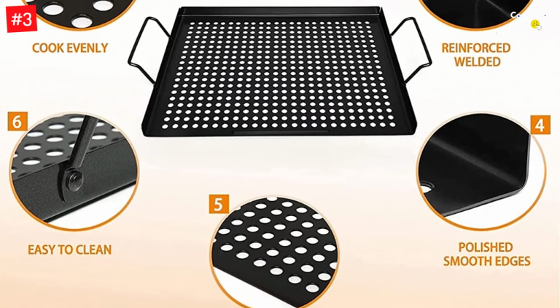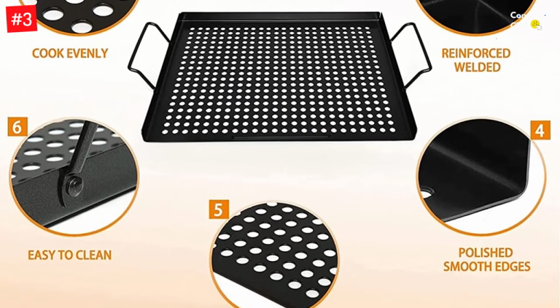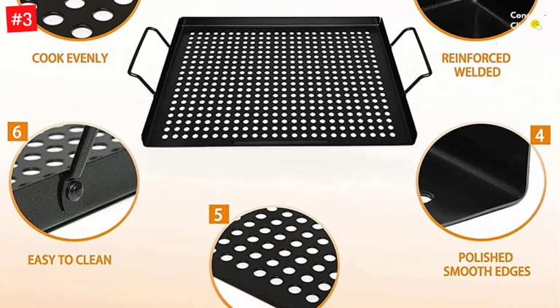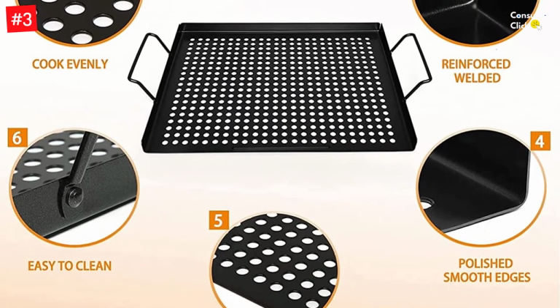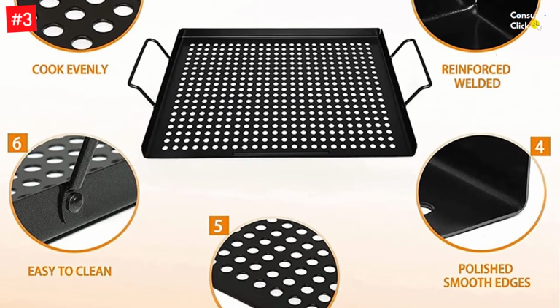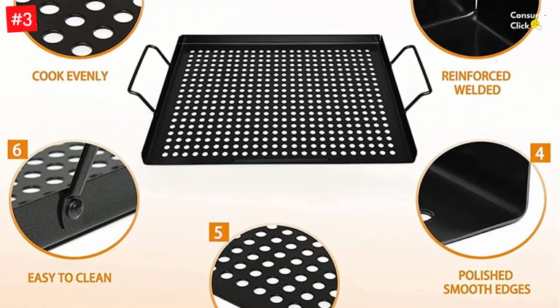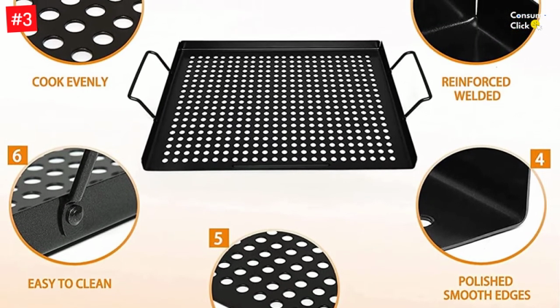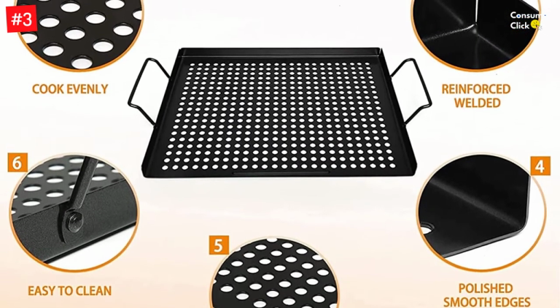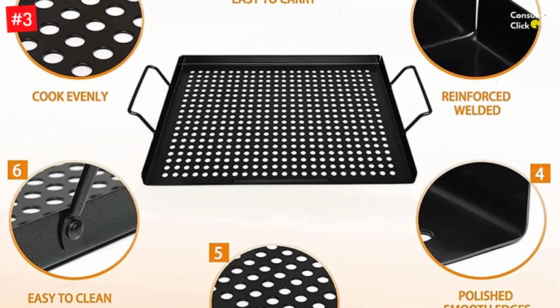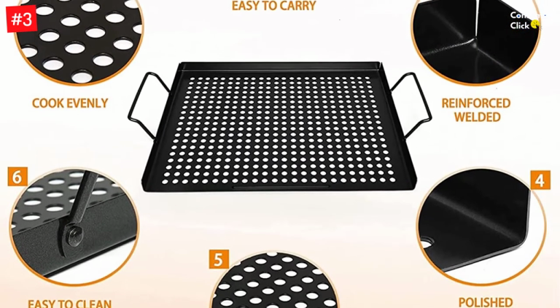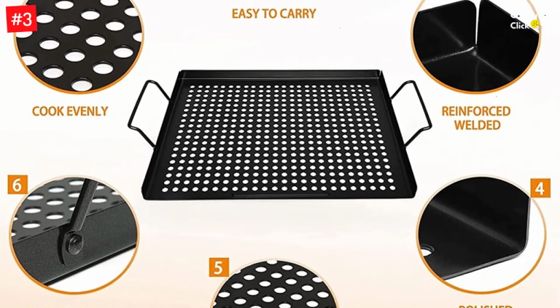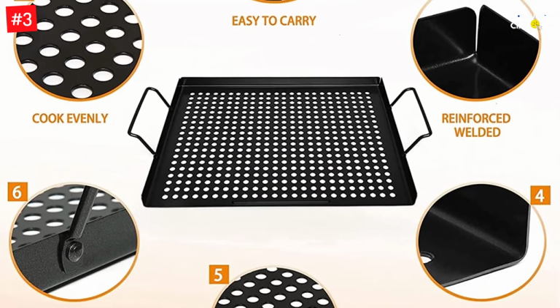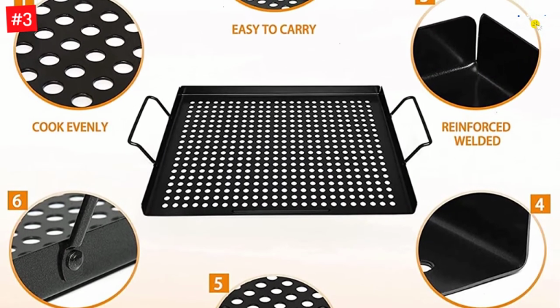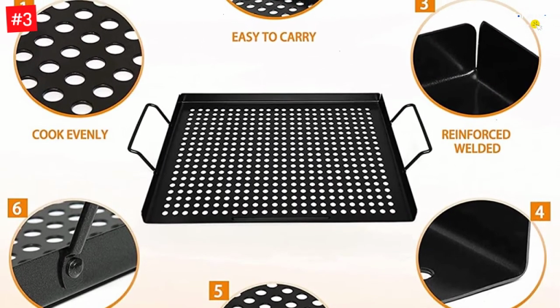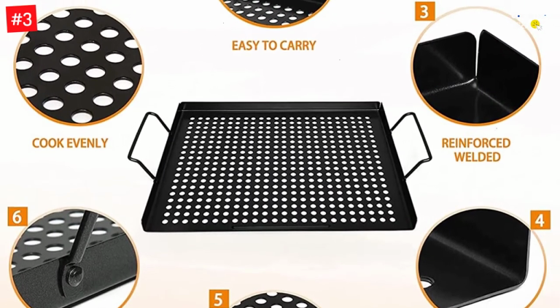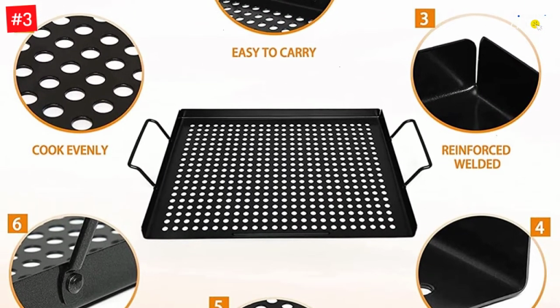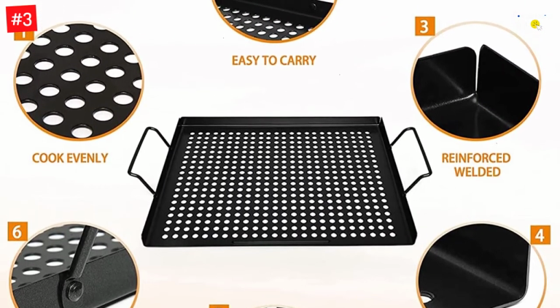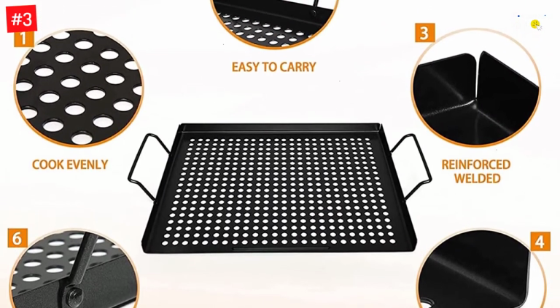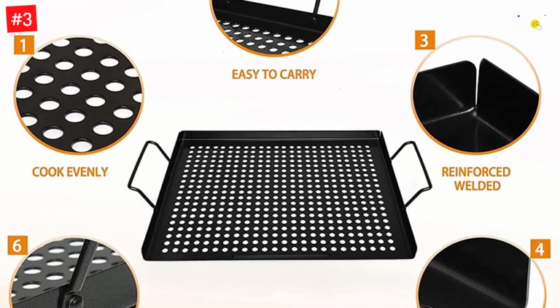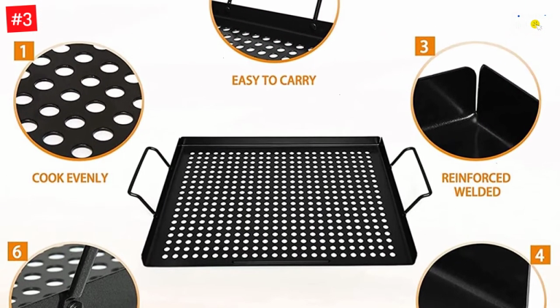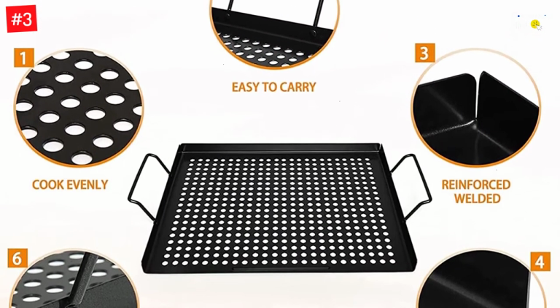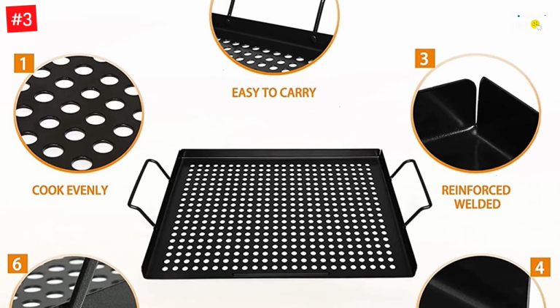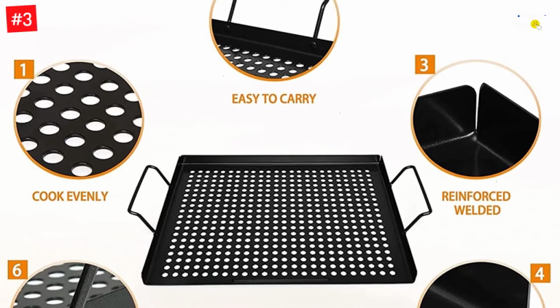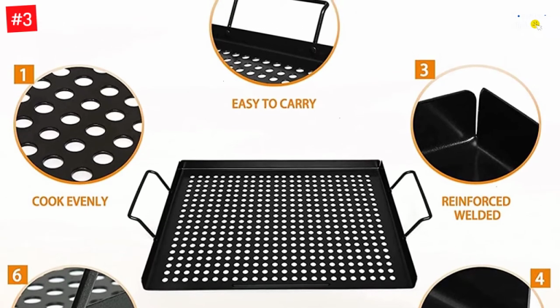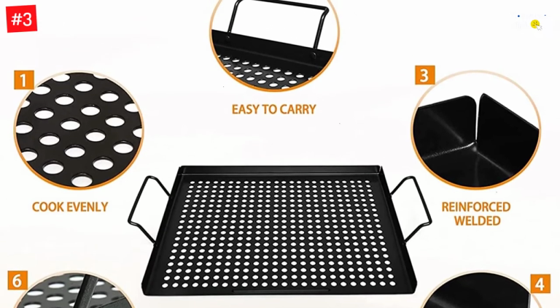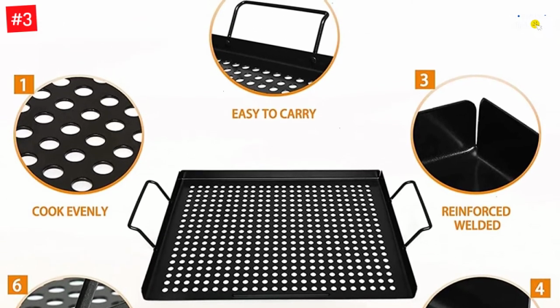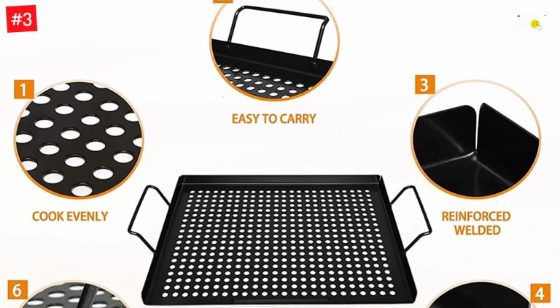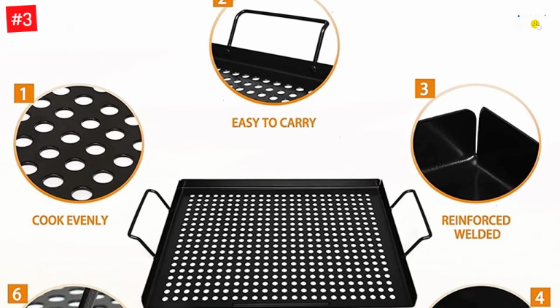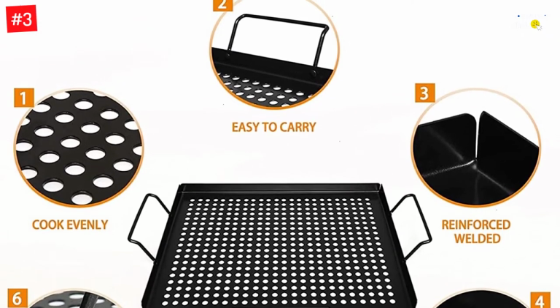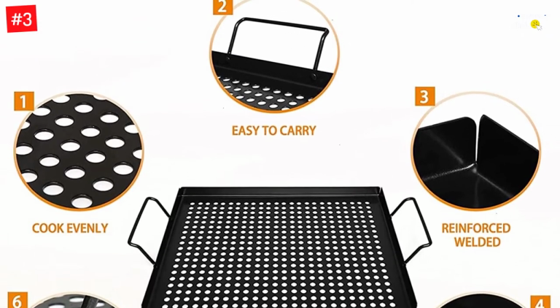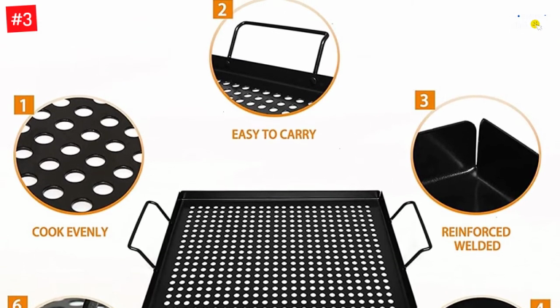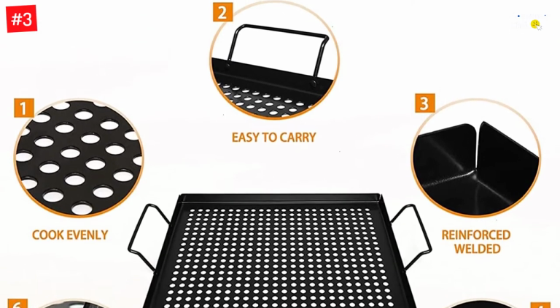With a generous surface area, the tray offers you space to prepare several delicious foods and blow people away at your barbecue parties.